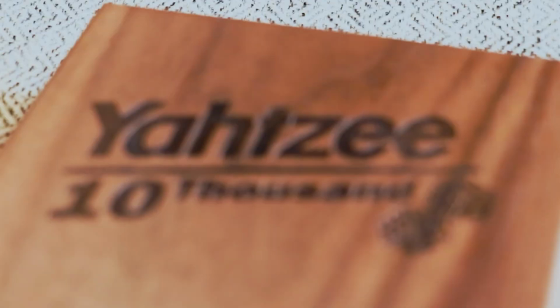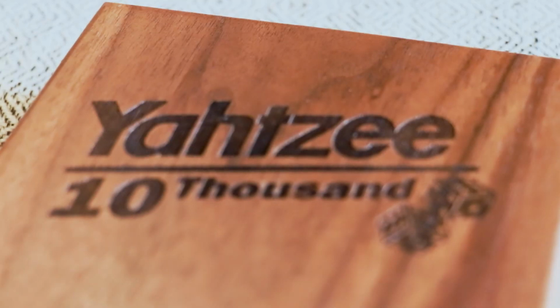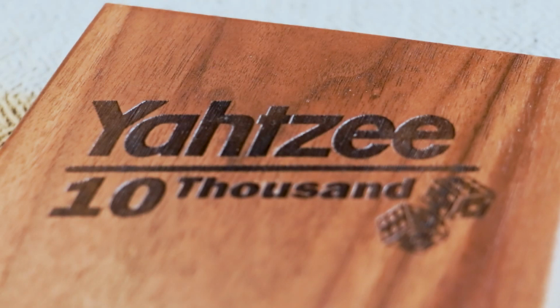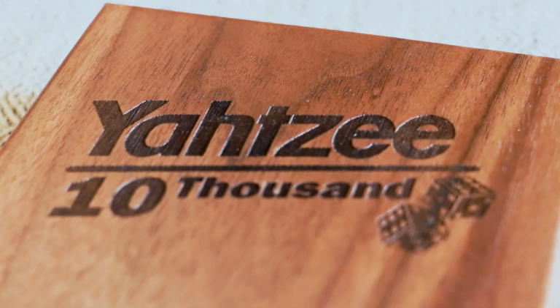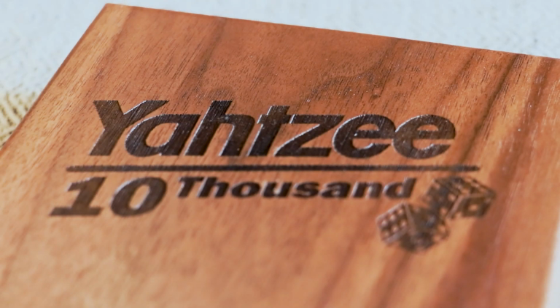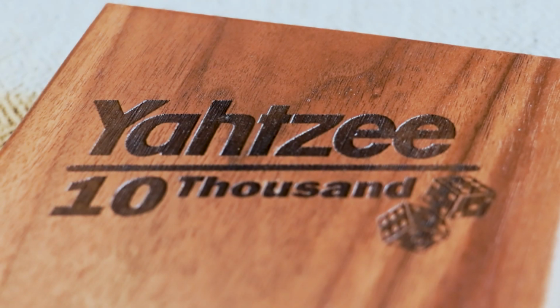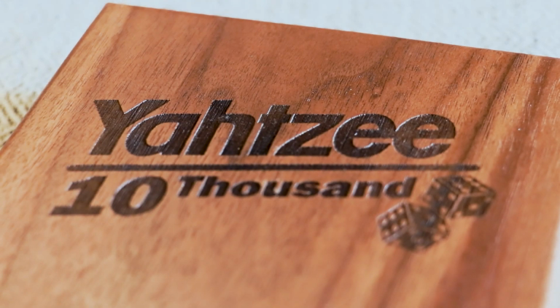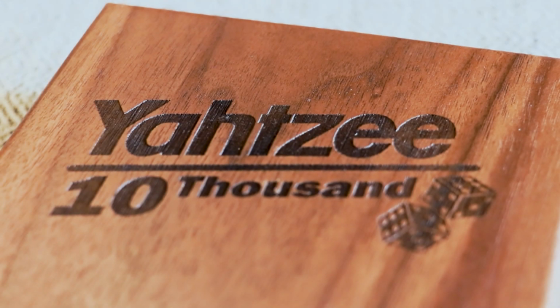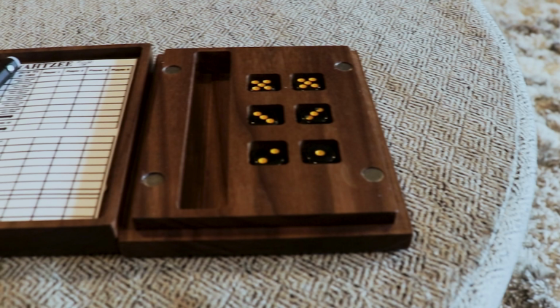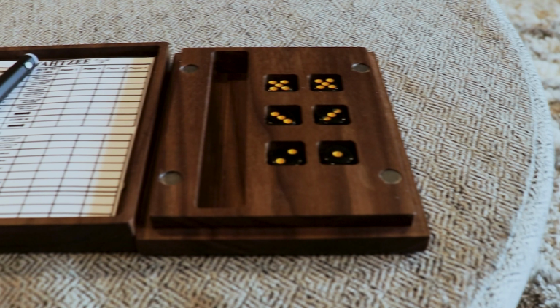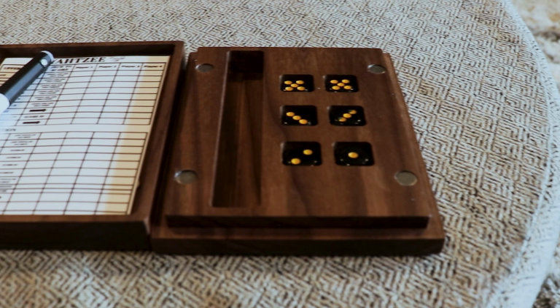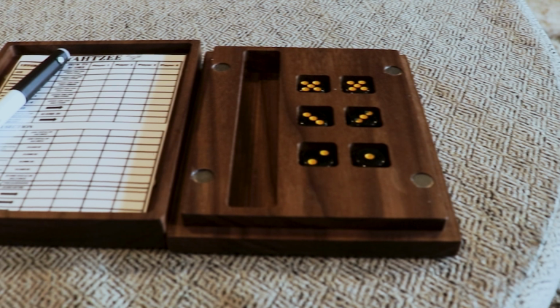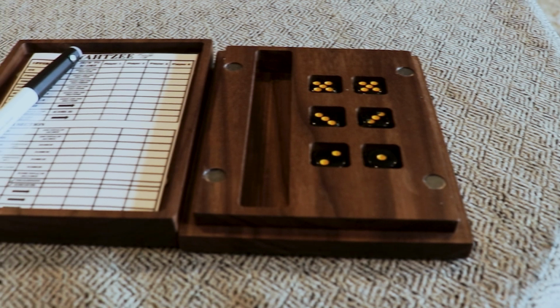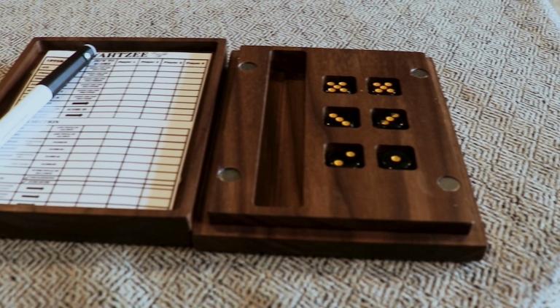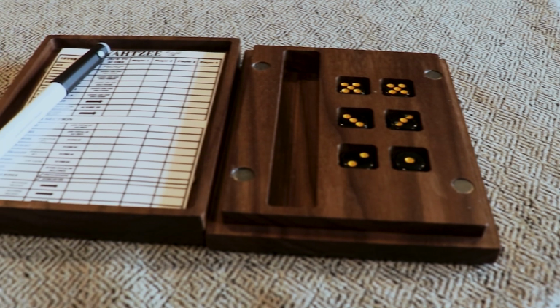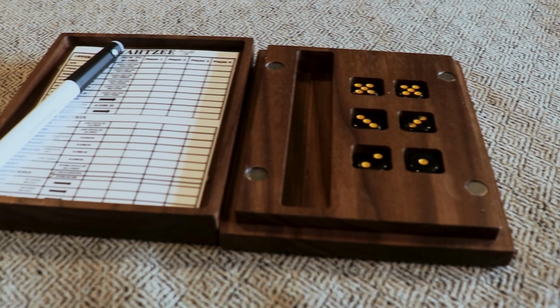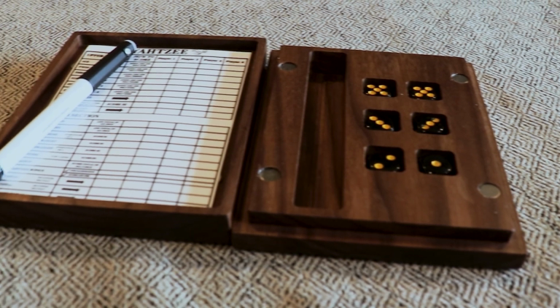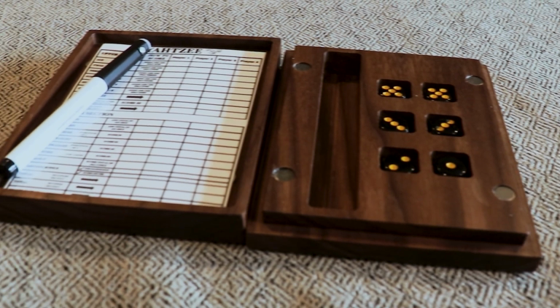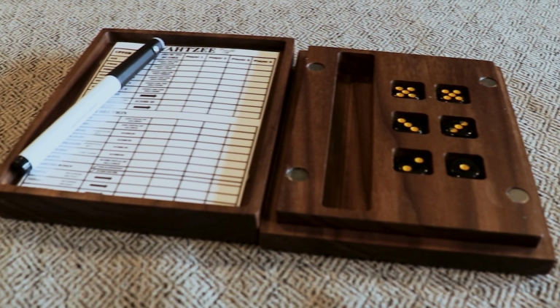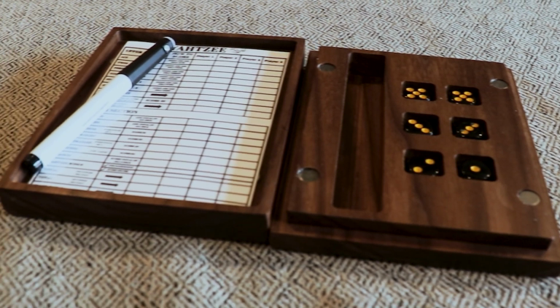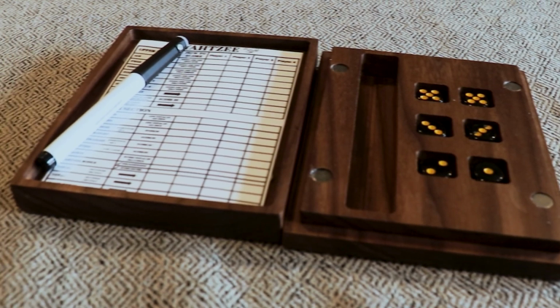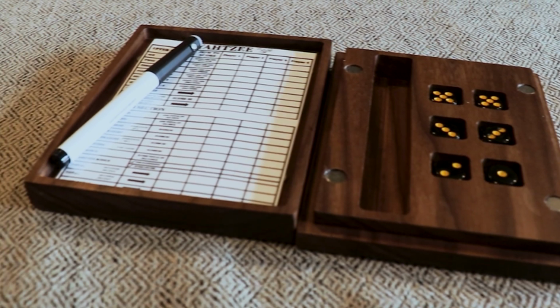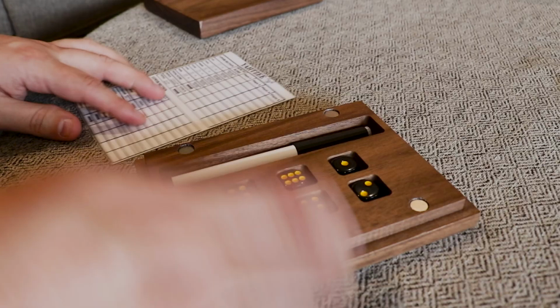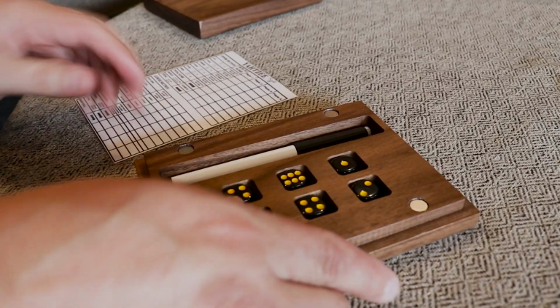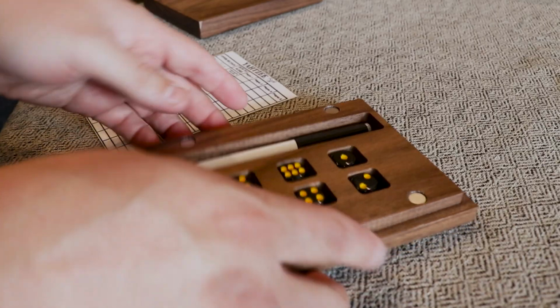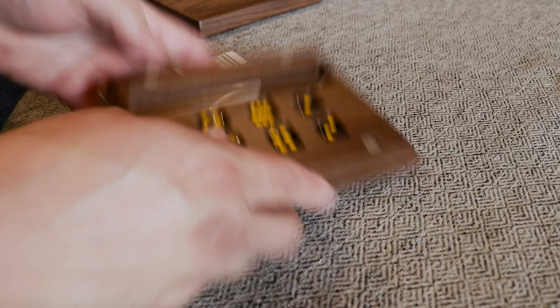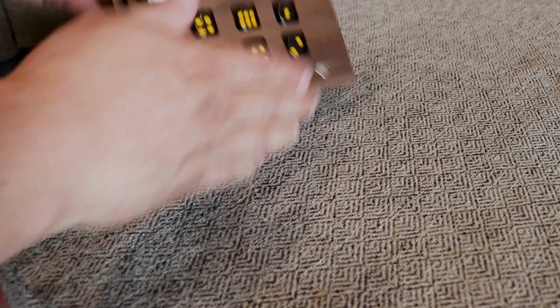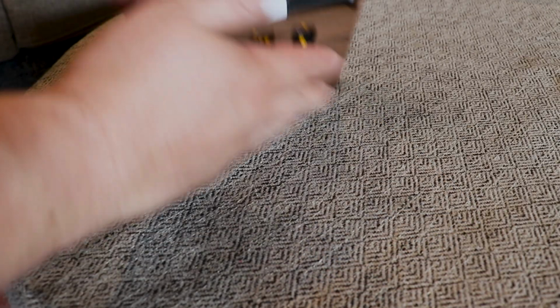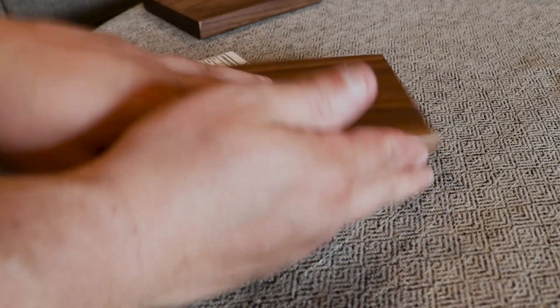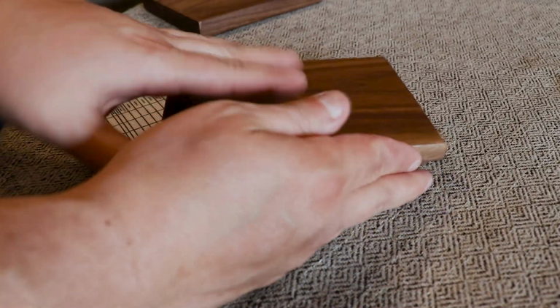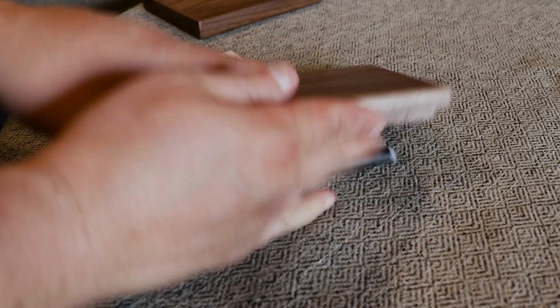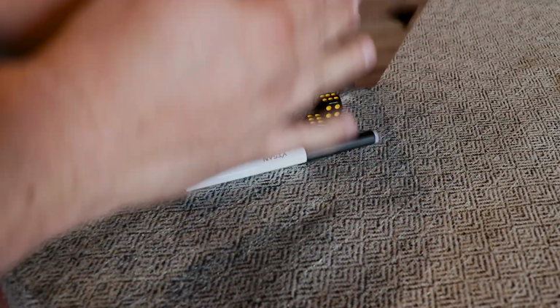These boxes are a great beginner project, a good gift you can give somebody, or a great product you can sell at your local craft fair.